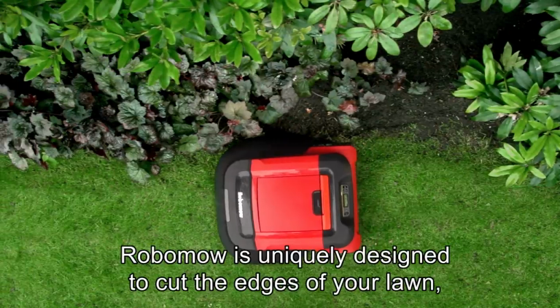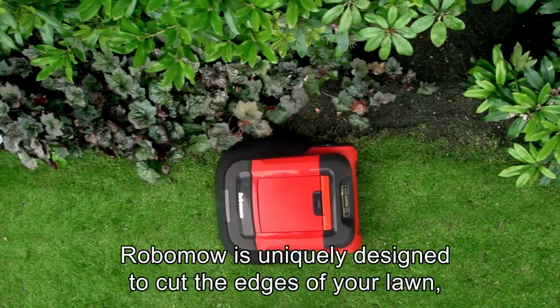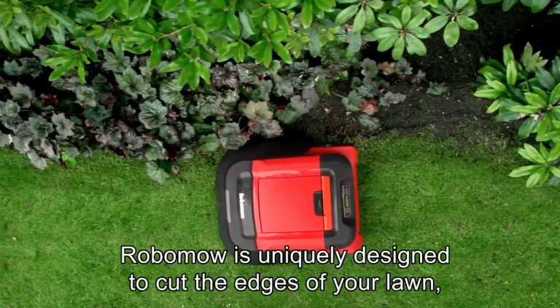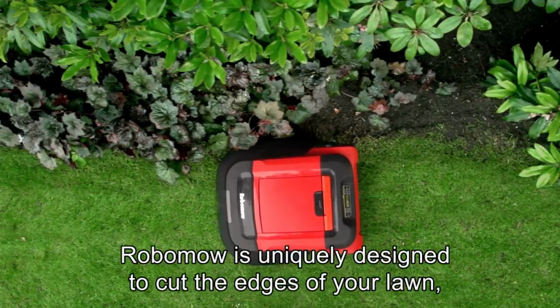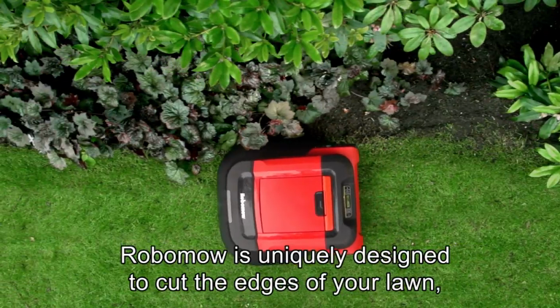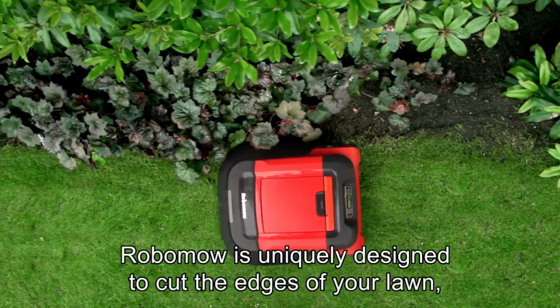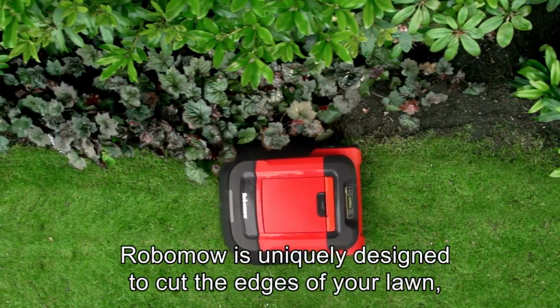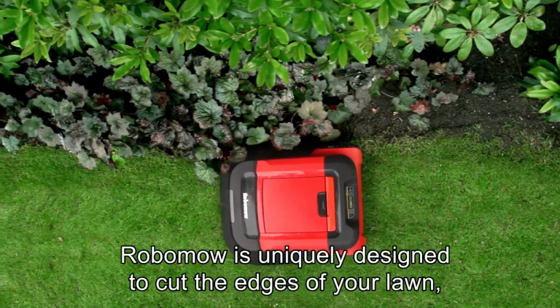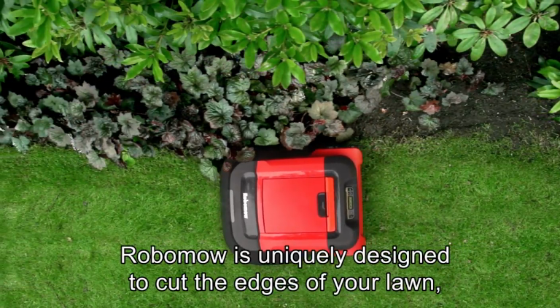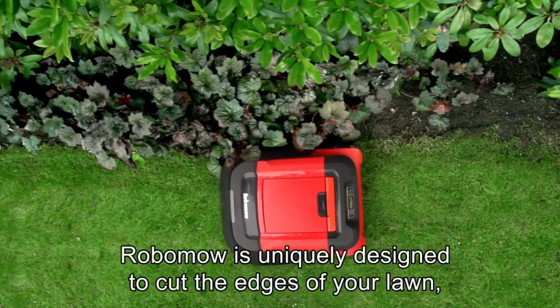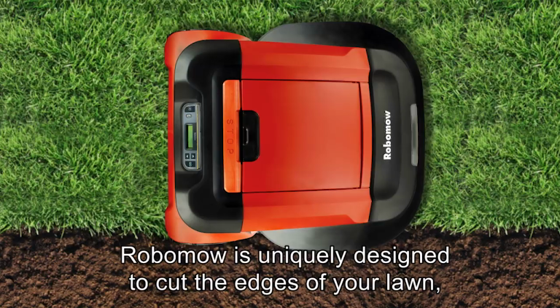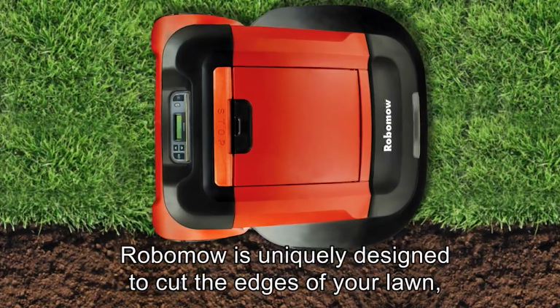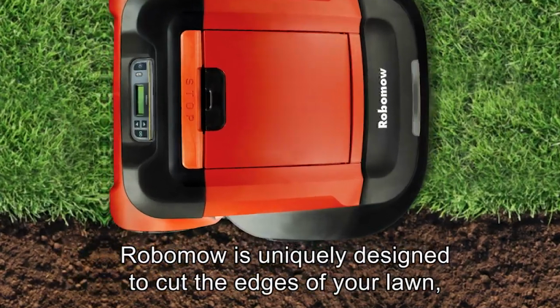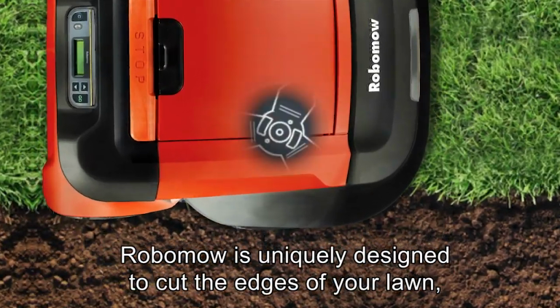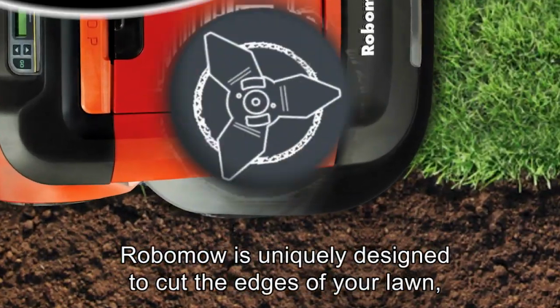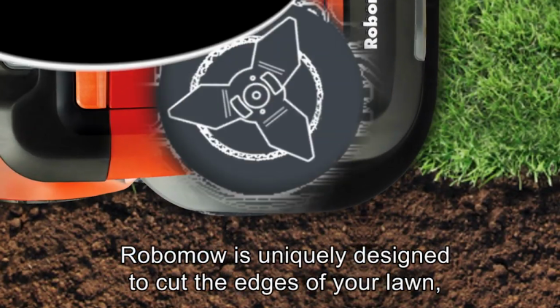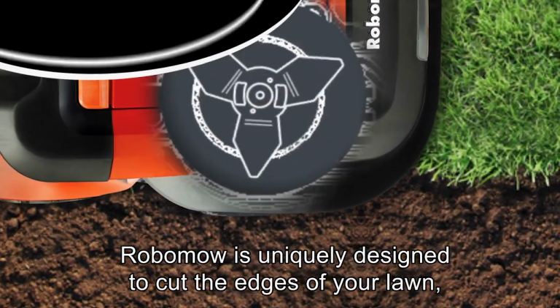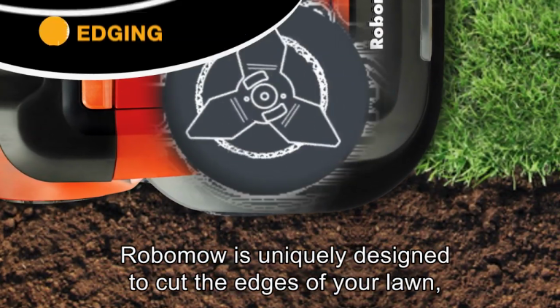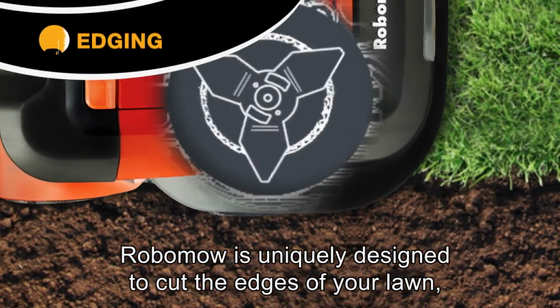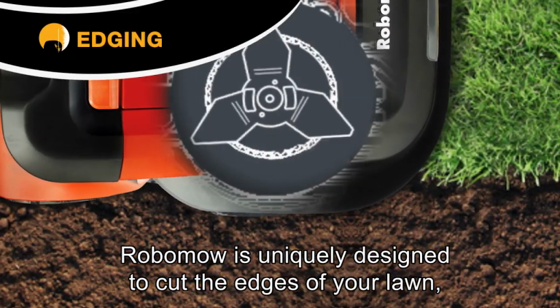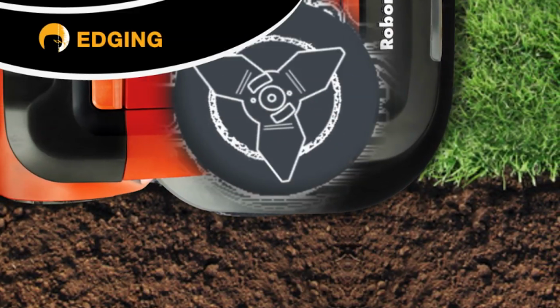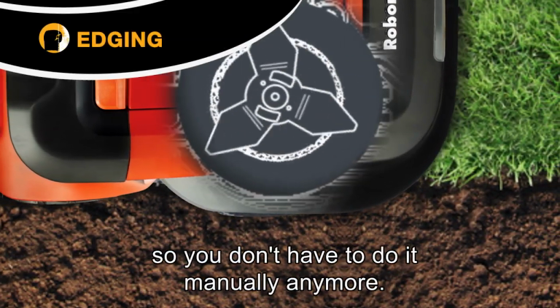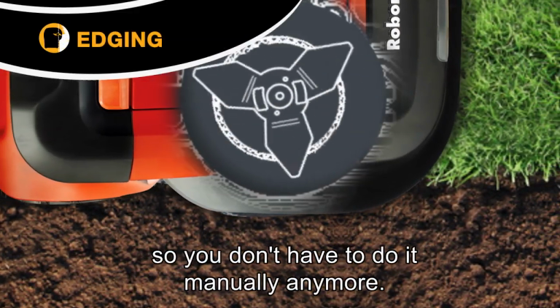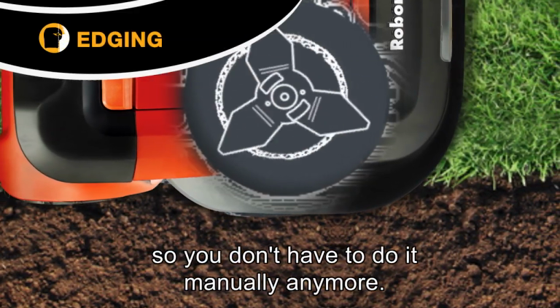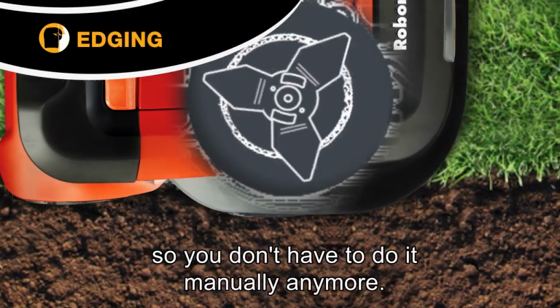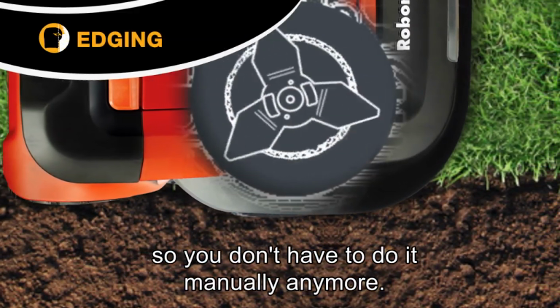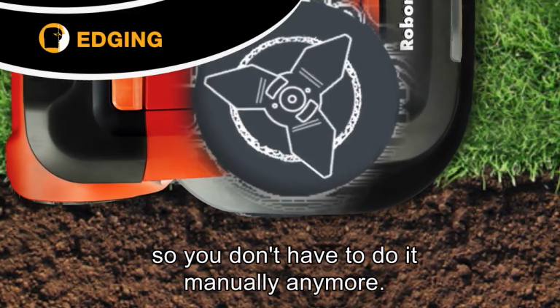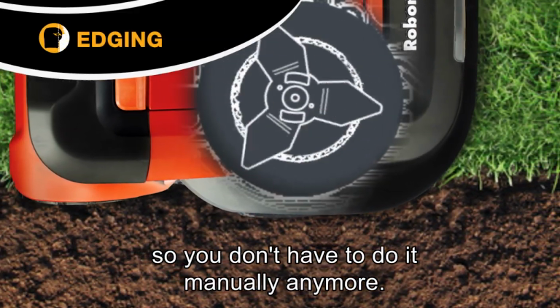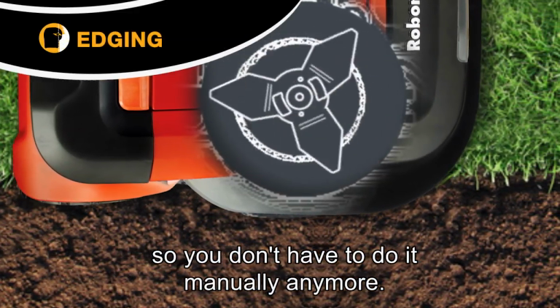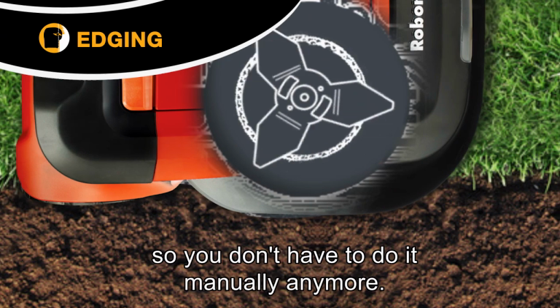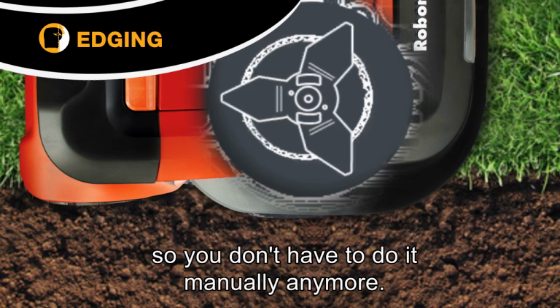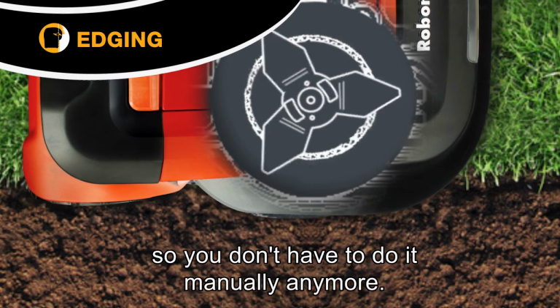Robomower is uniquely designed to cut the edges of your lawn, so you don't have to do it manually anymore.